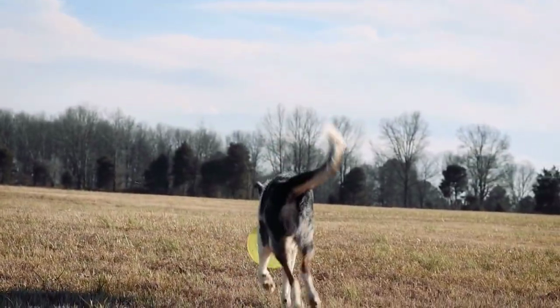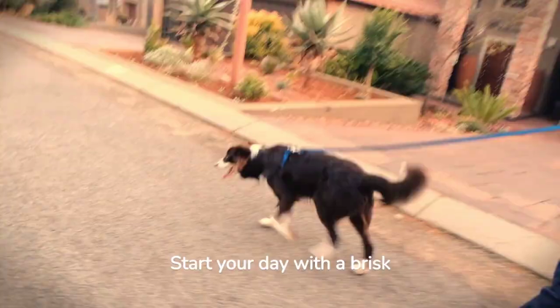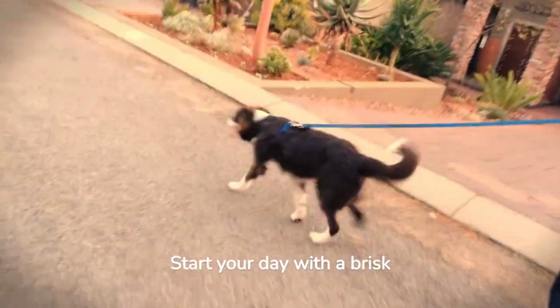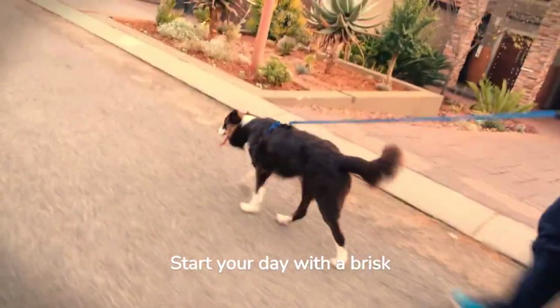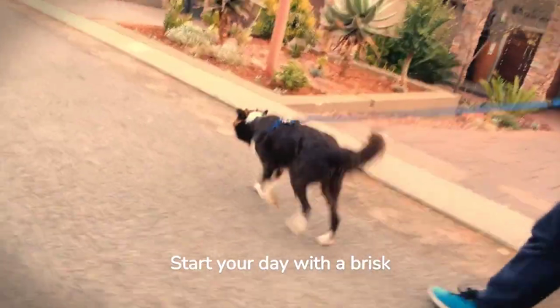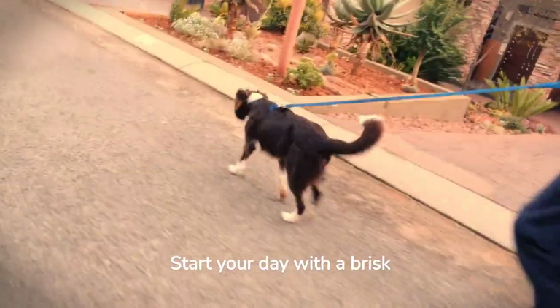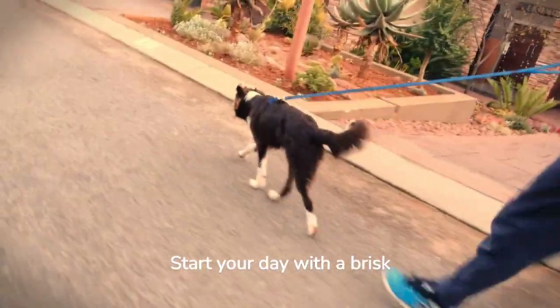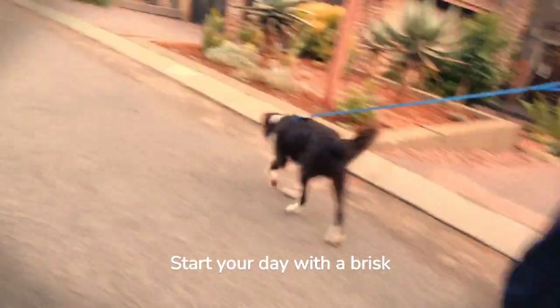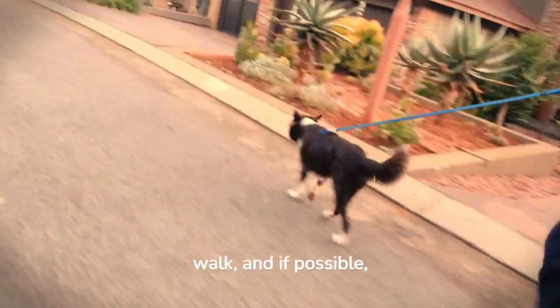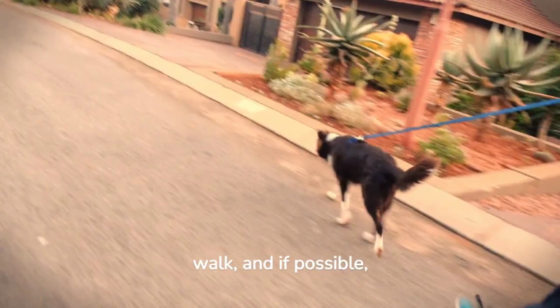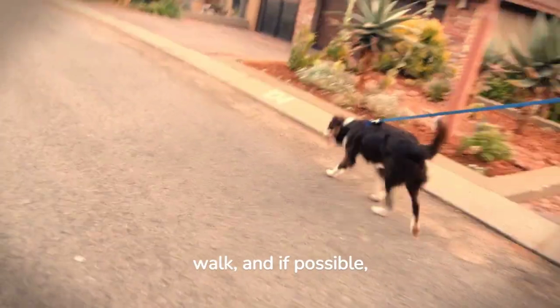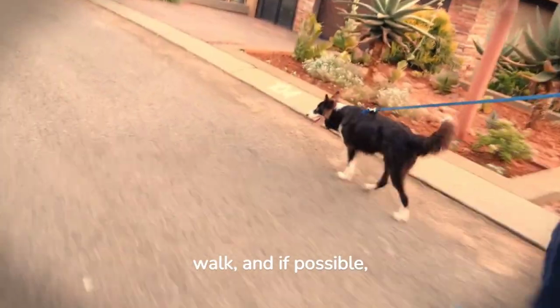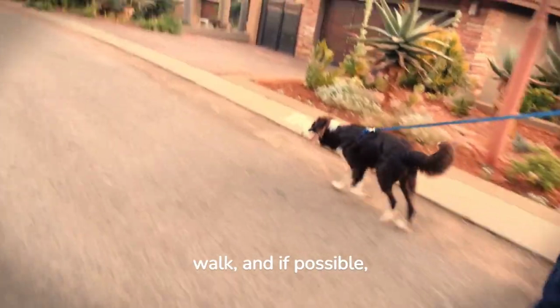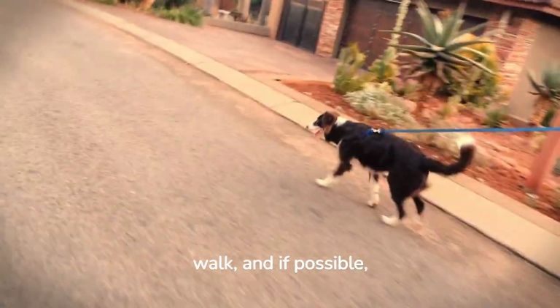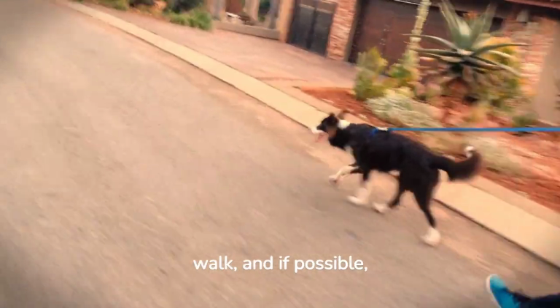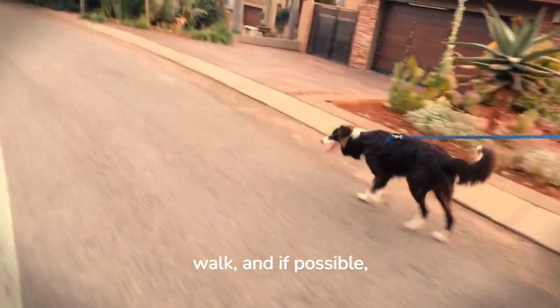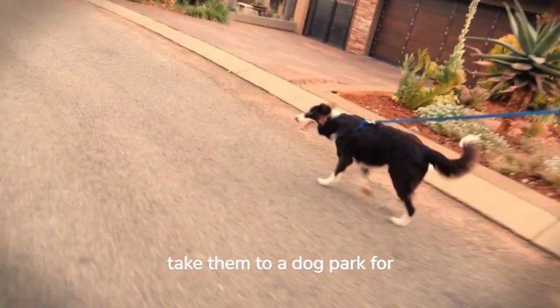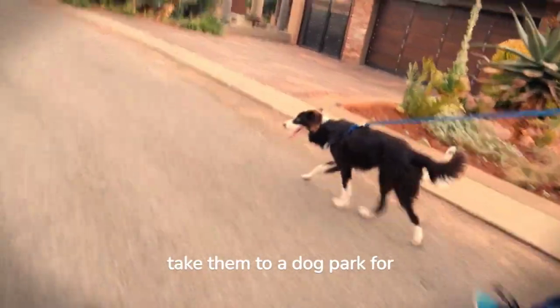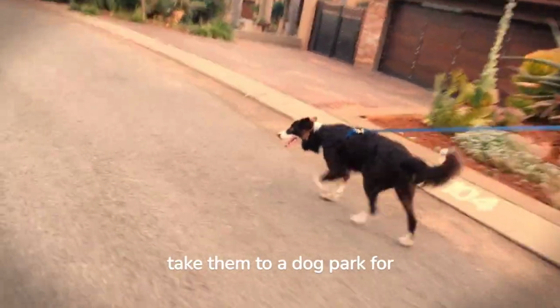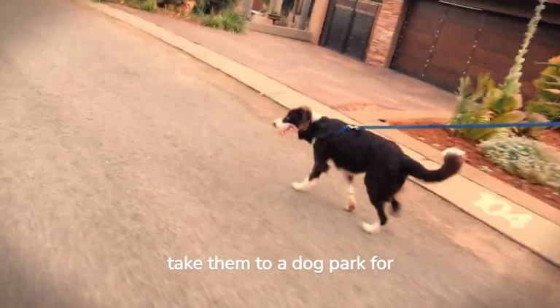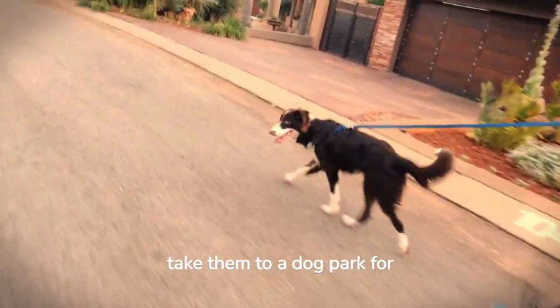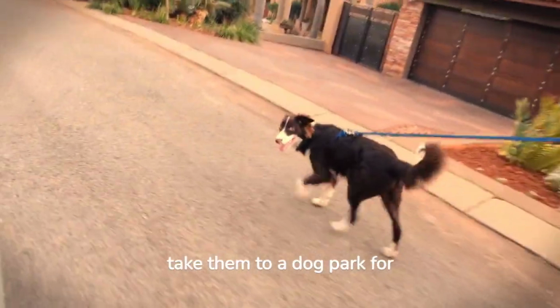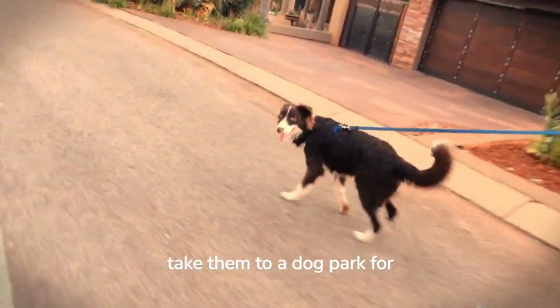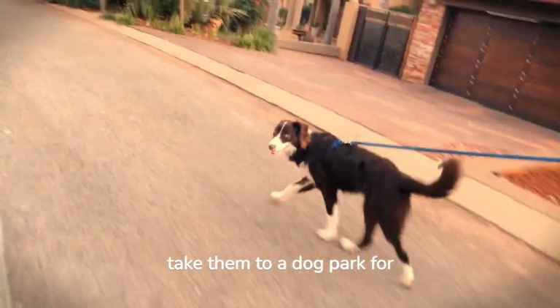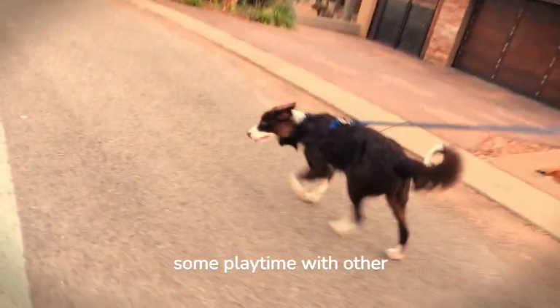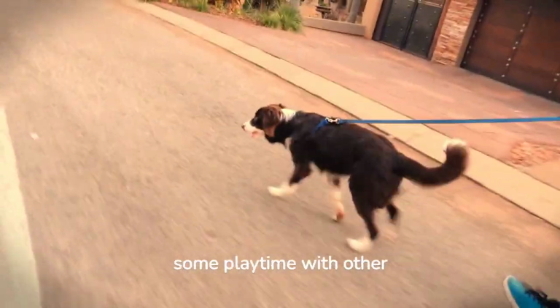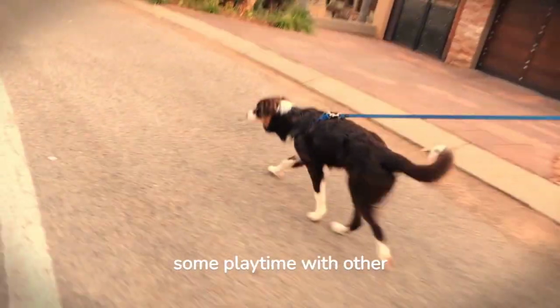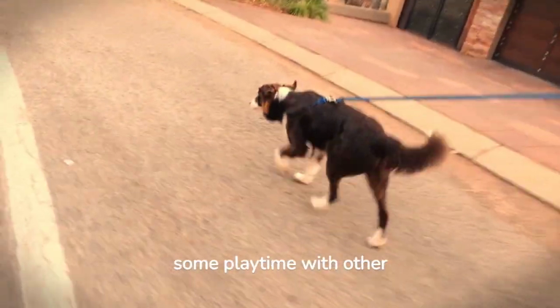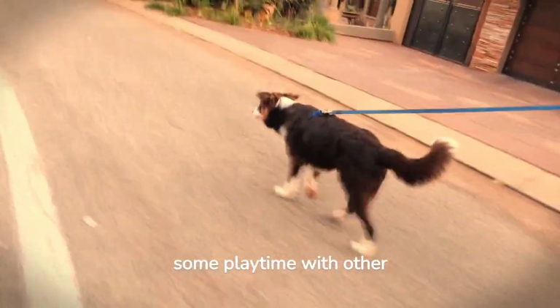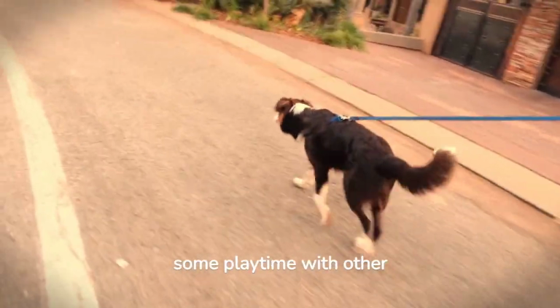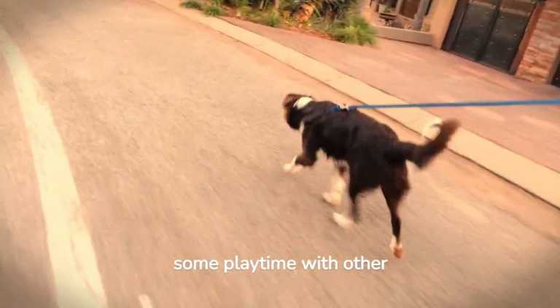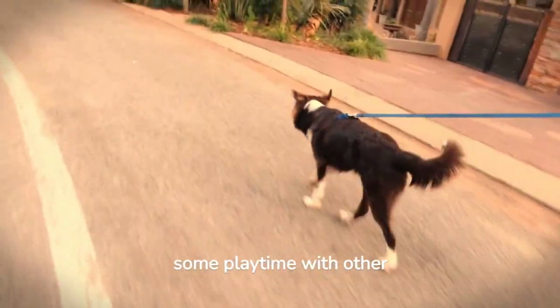Start your day with a brisk walk, and if possible, take them to a dog park for some playtime with other dogs.